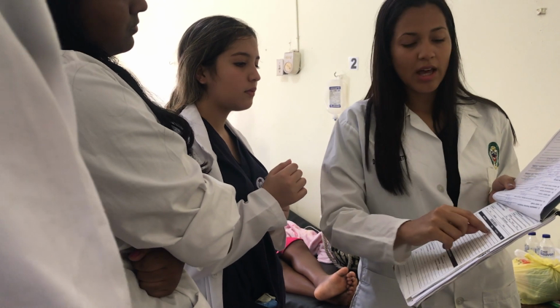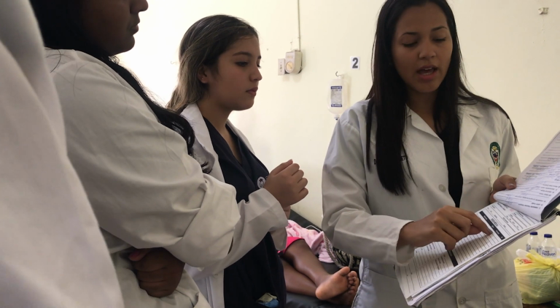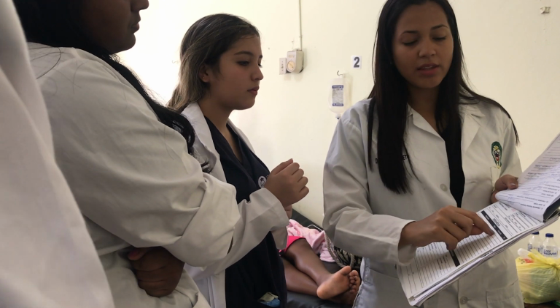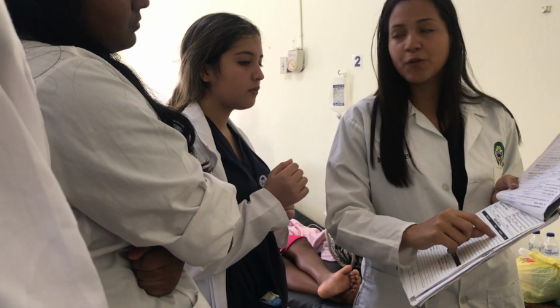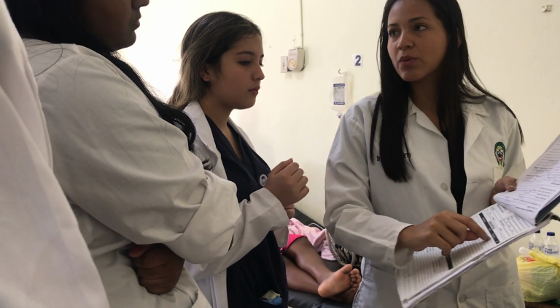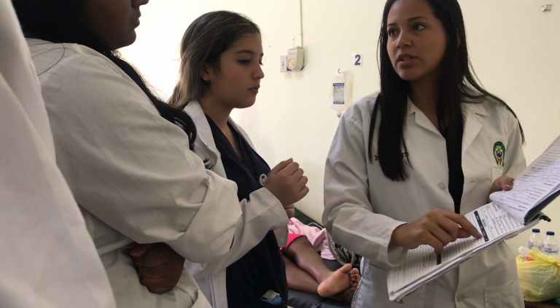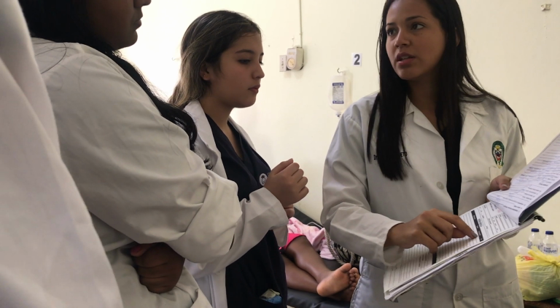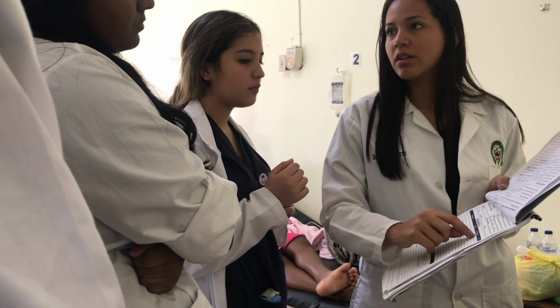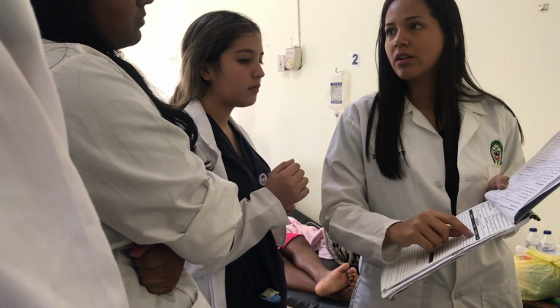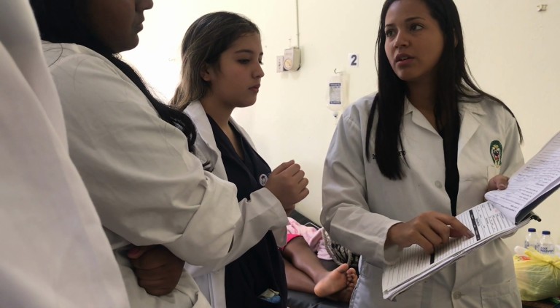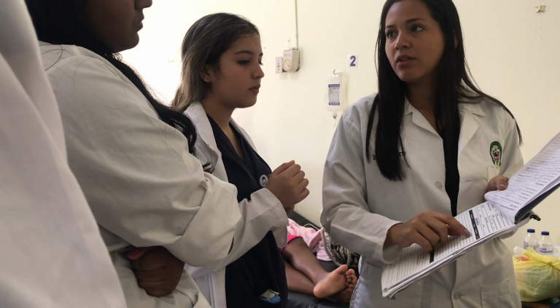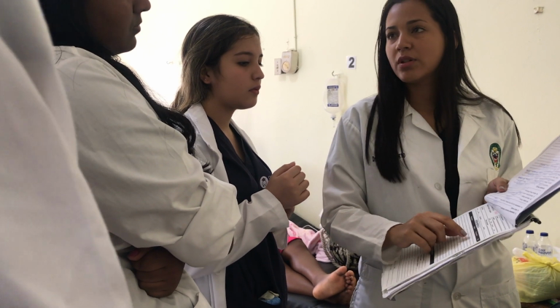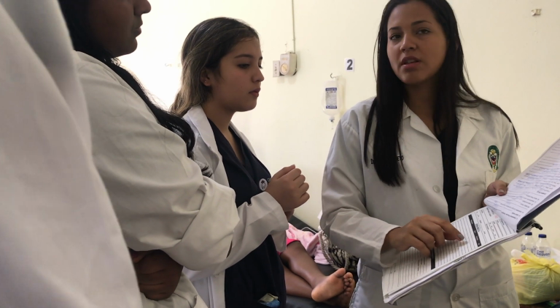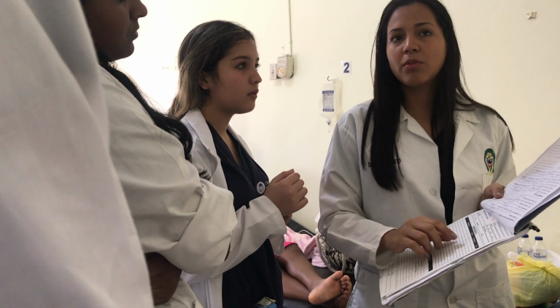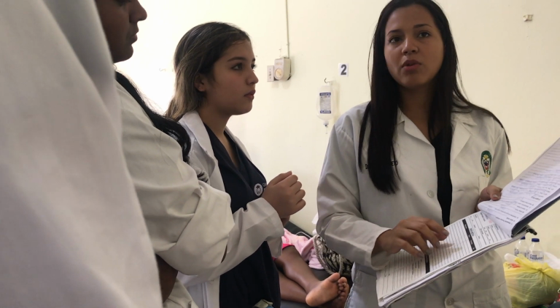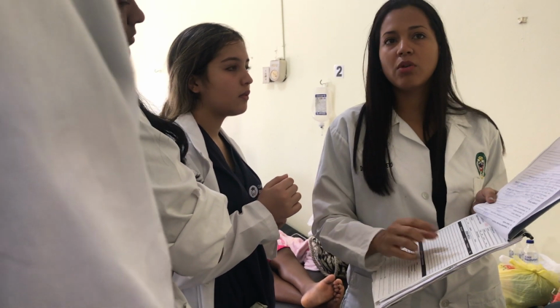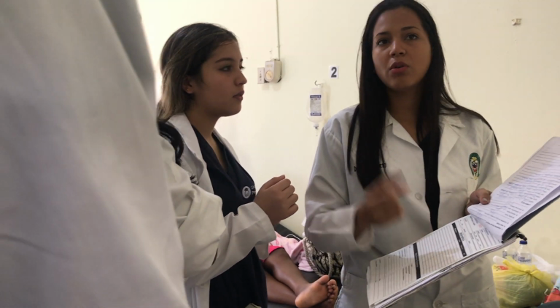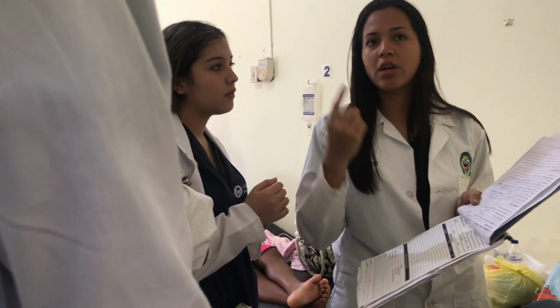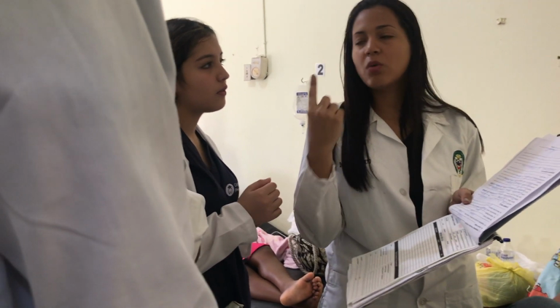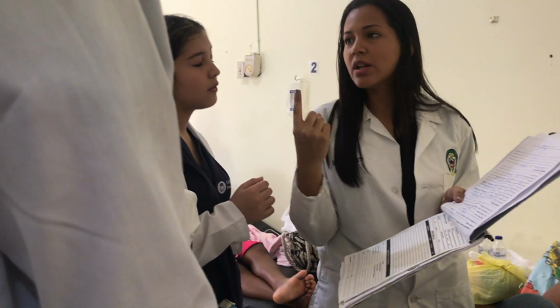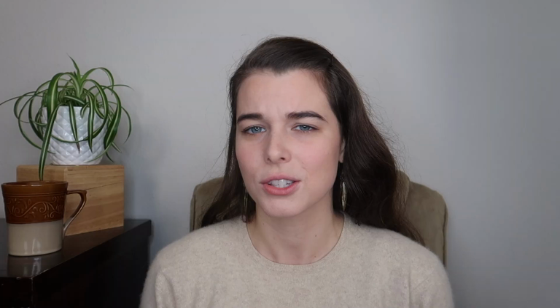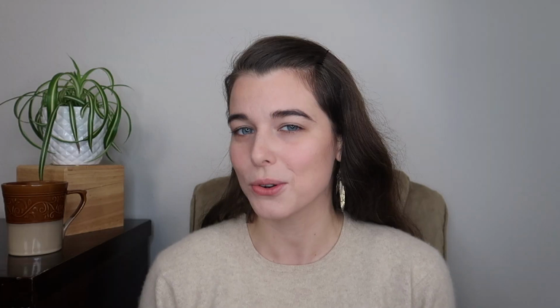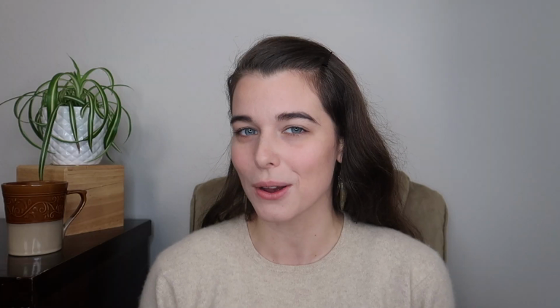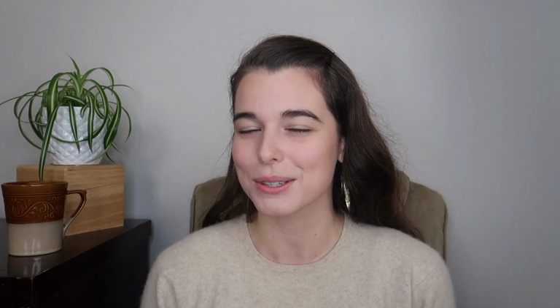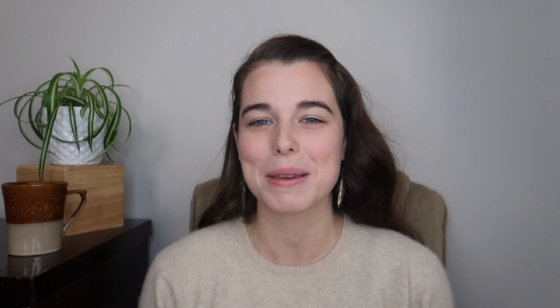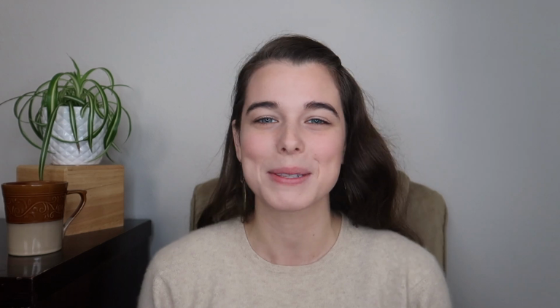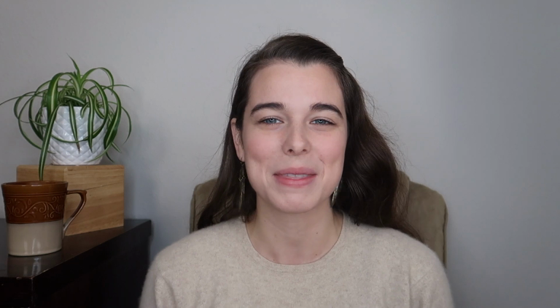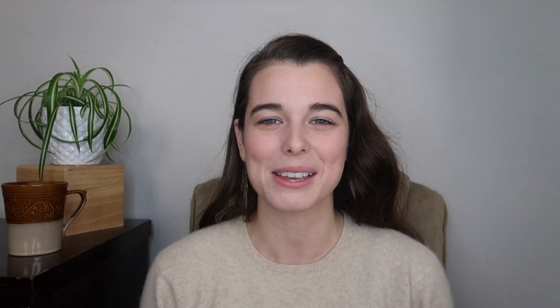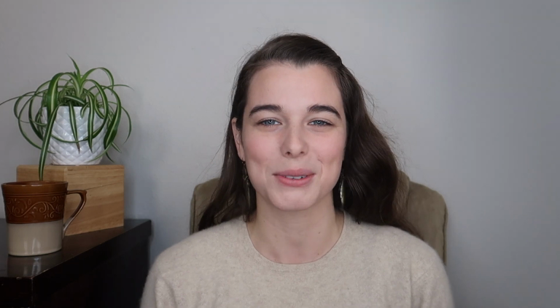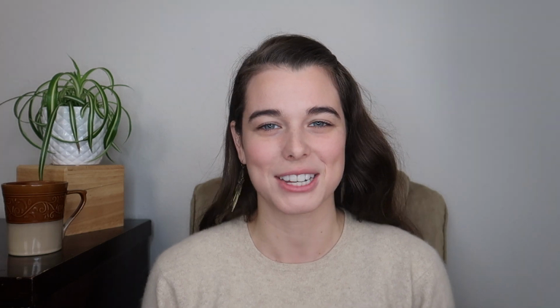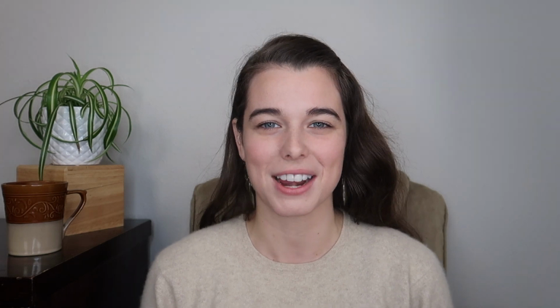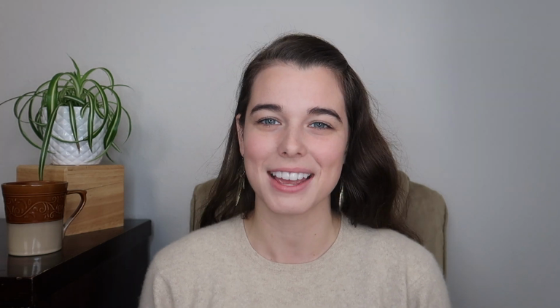Physician assistants are in almost every single medical specialty, so who knows — maybe something else will catch your eye.